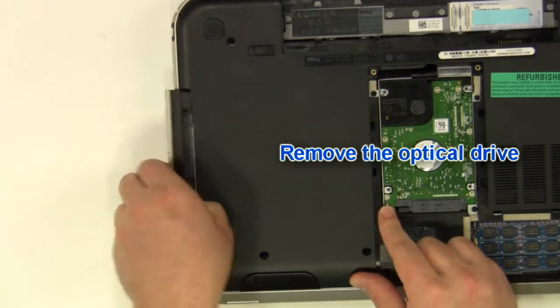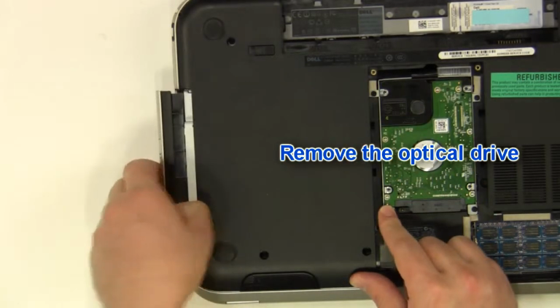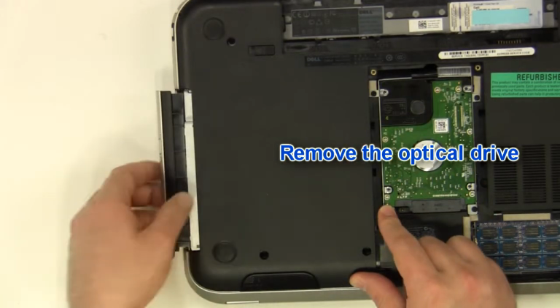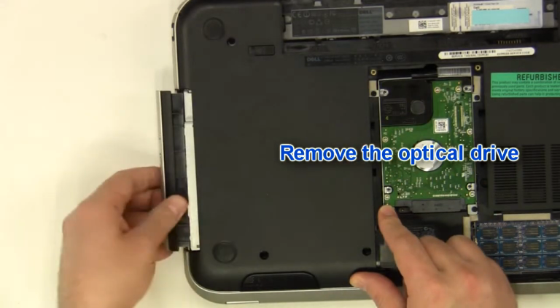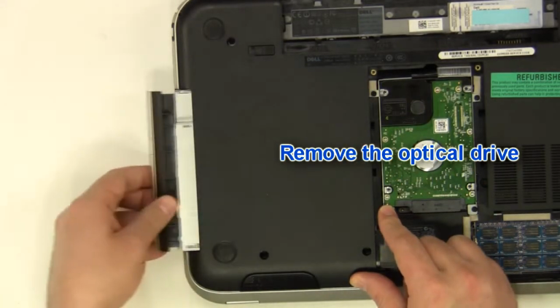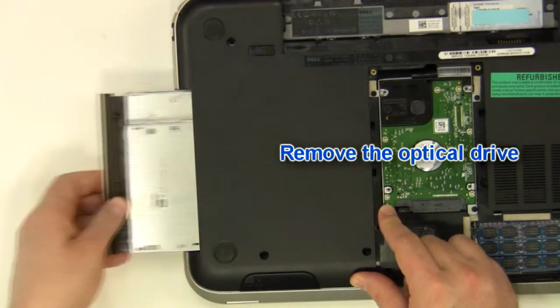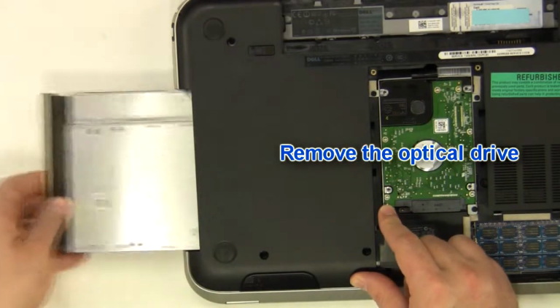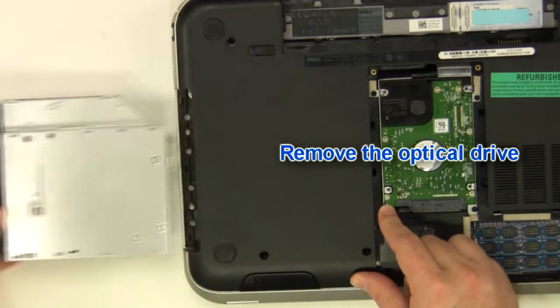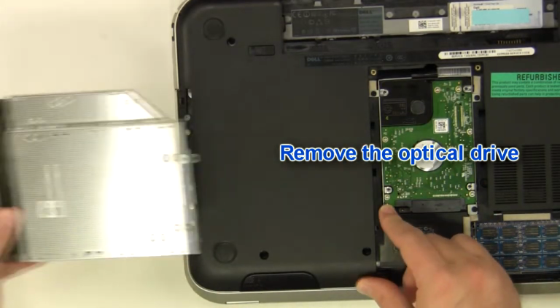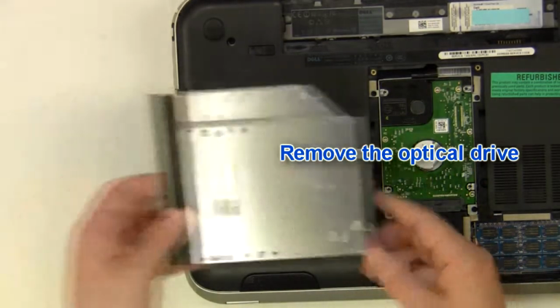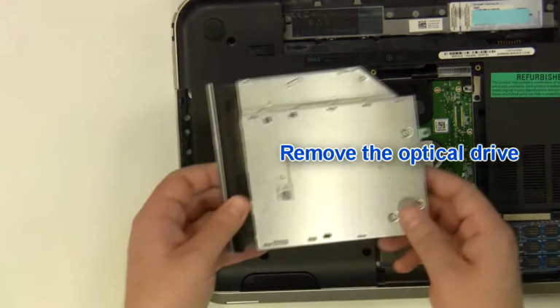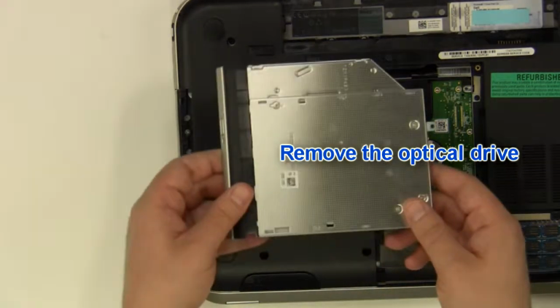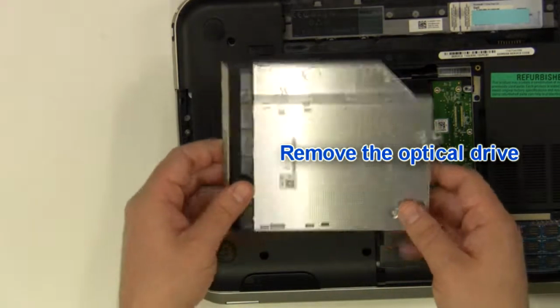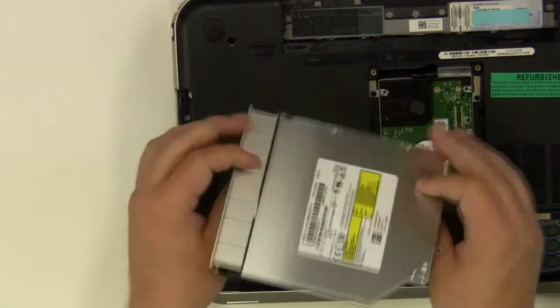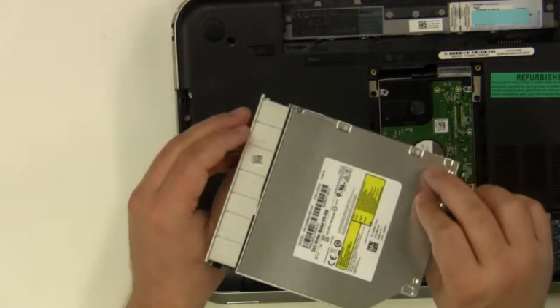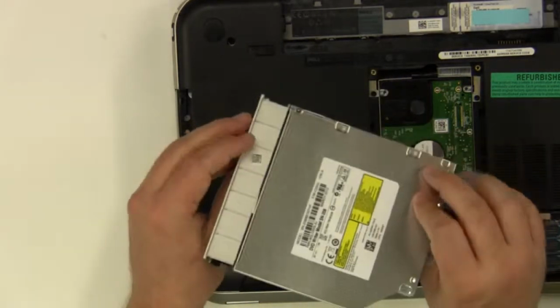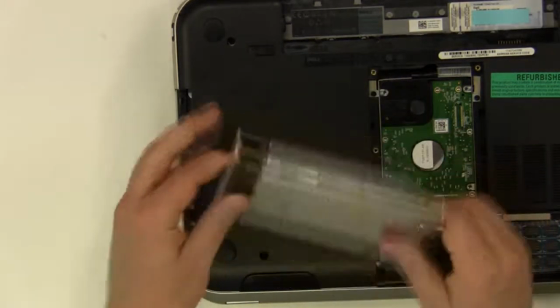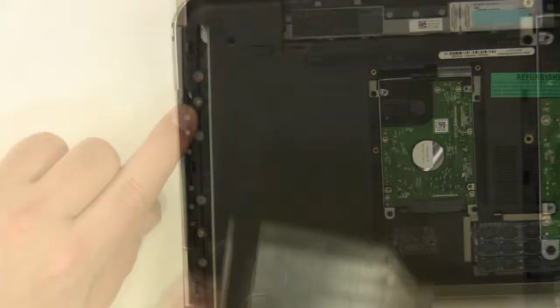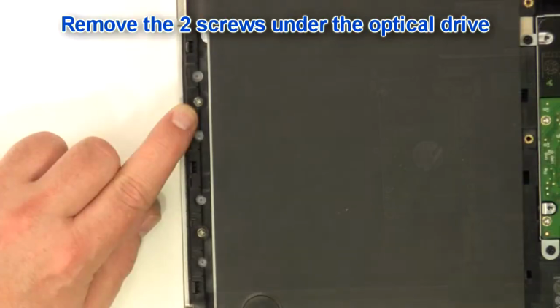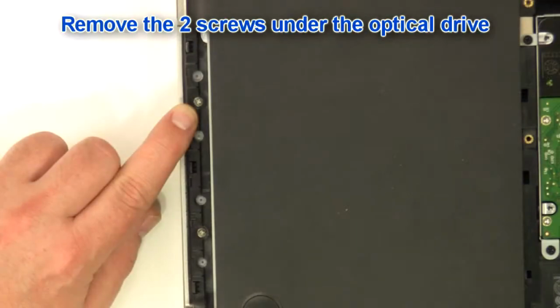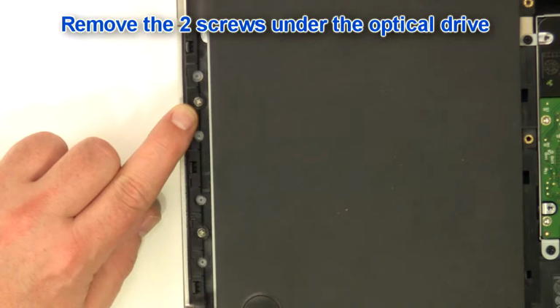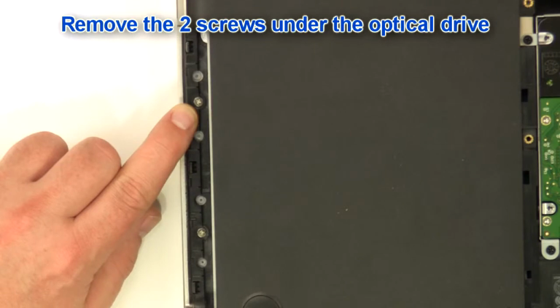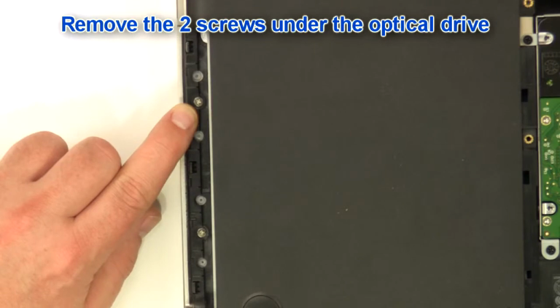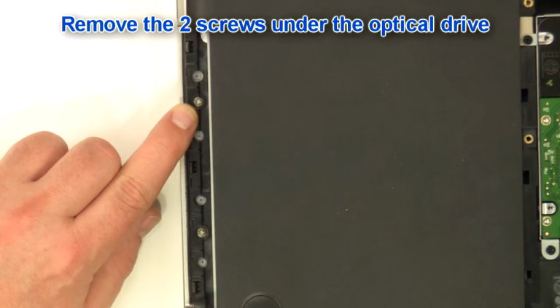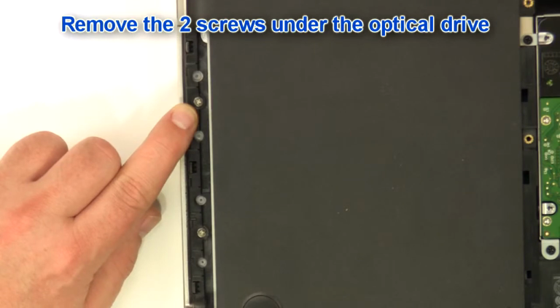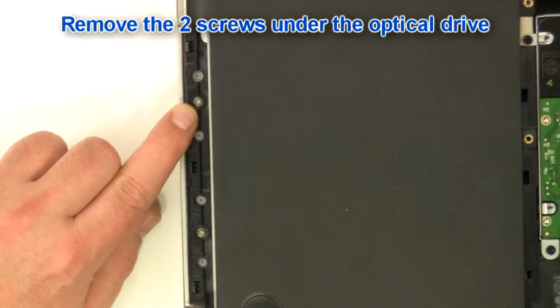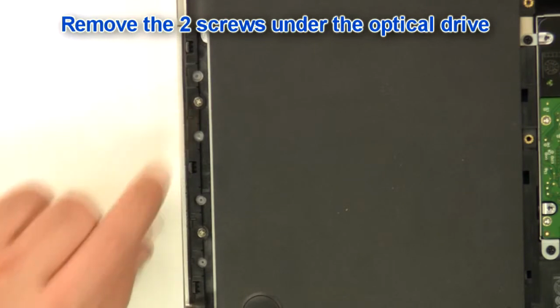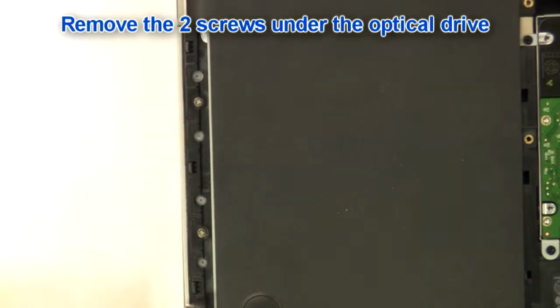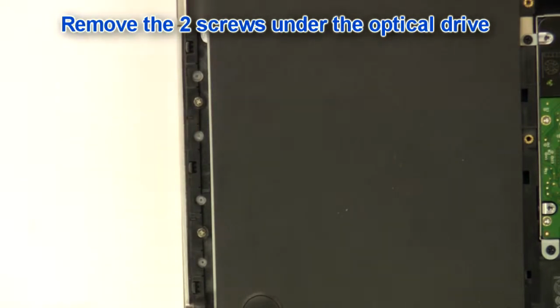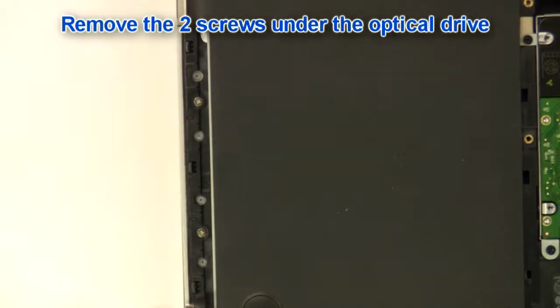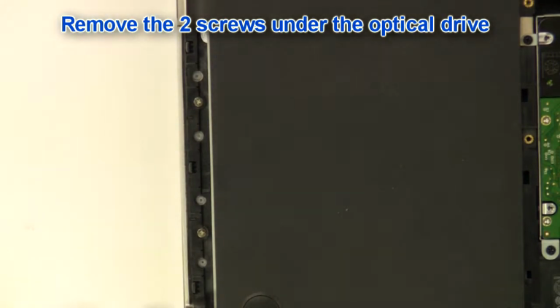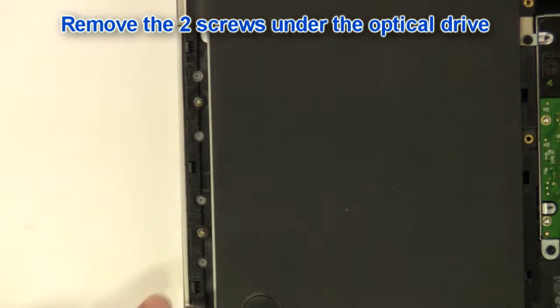Remove the optical drive. Remove the two screws under the optical drive.